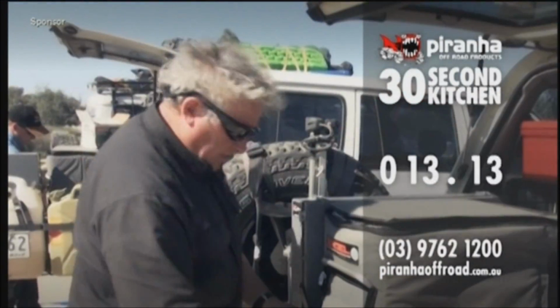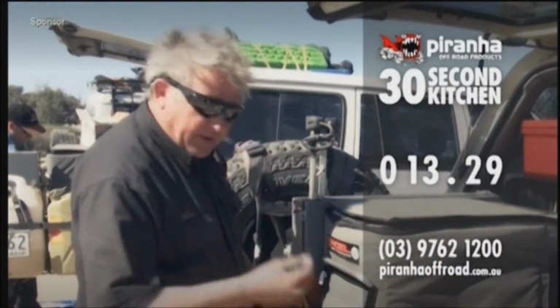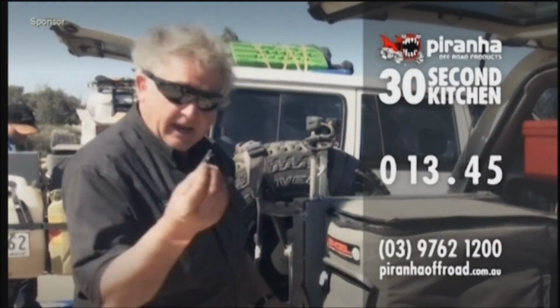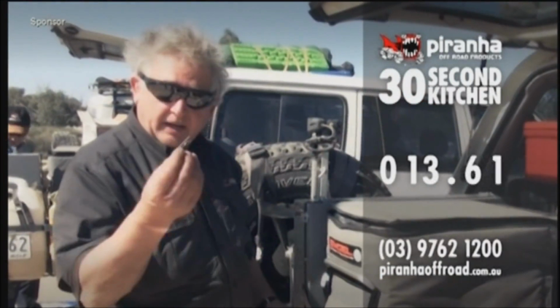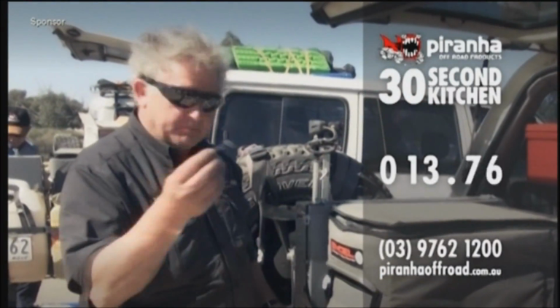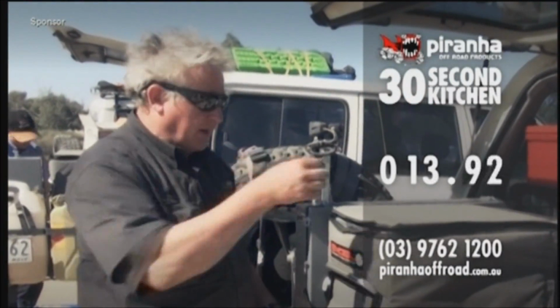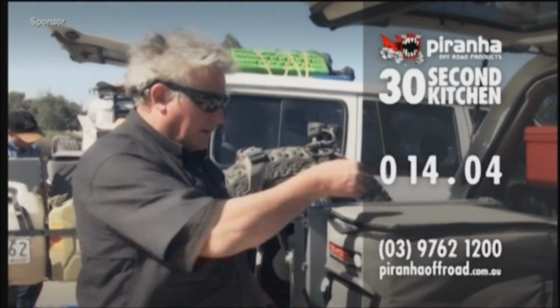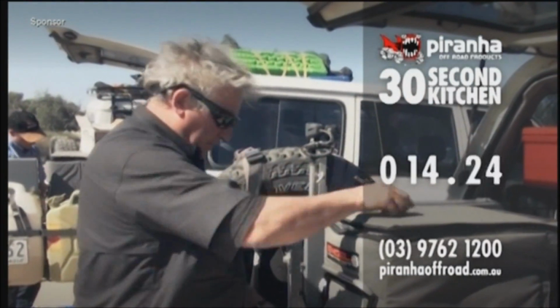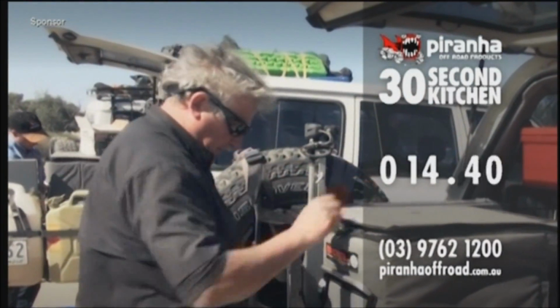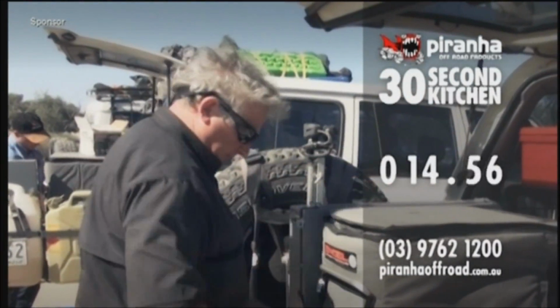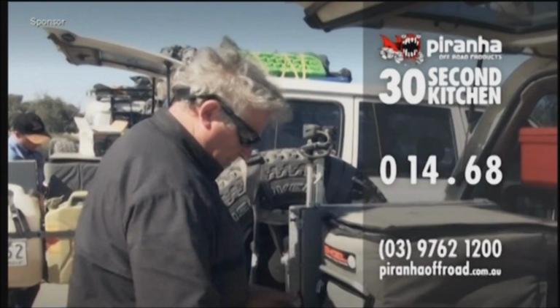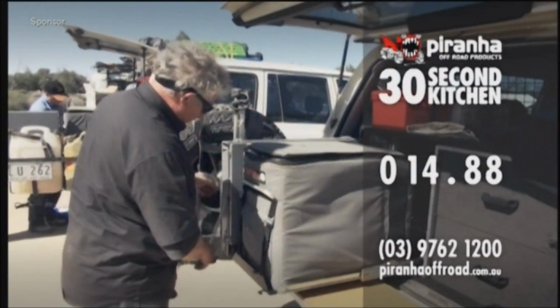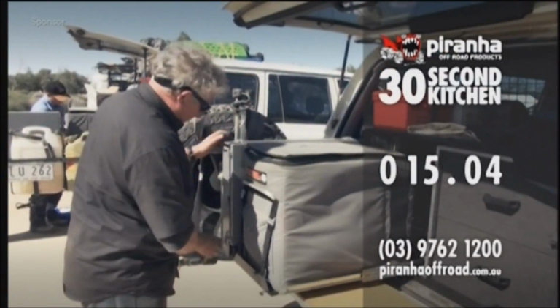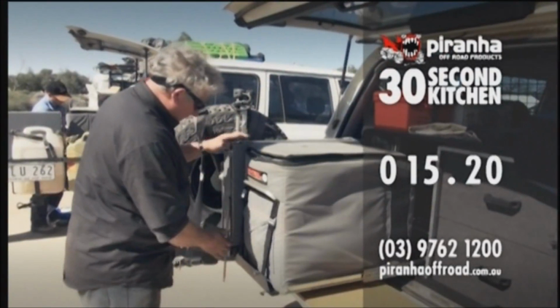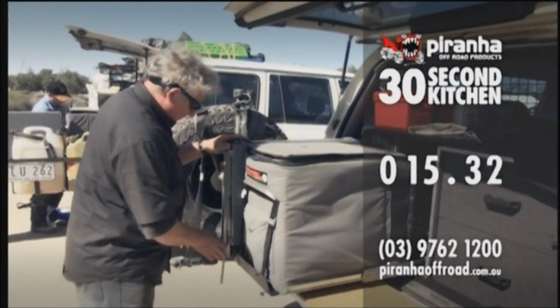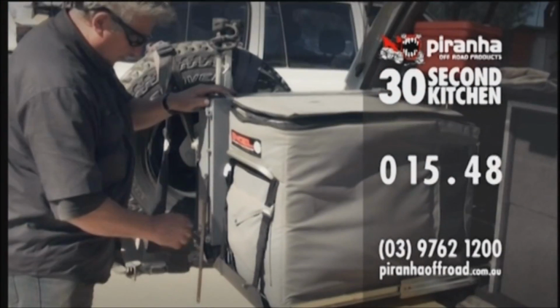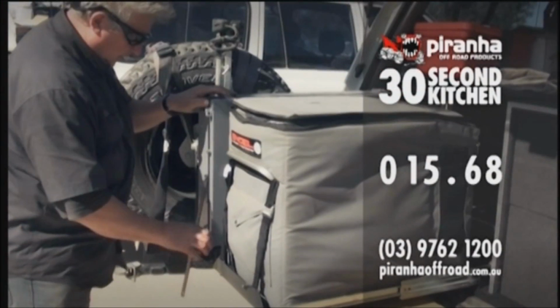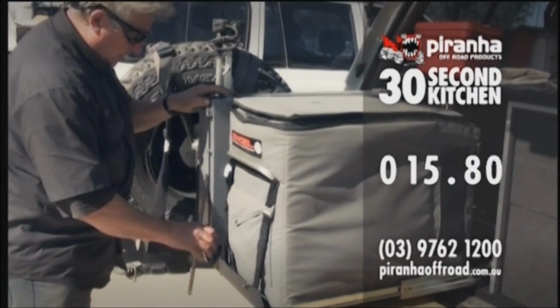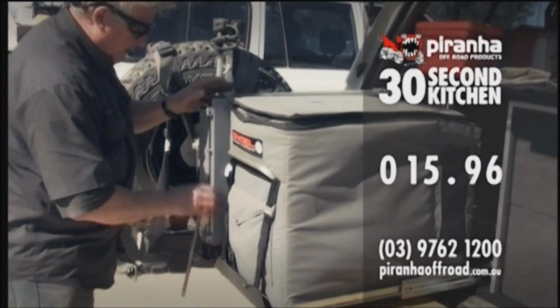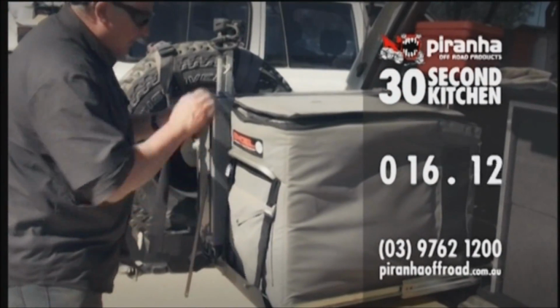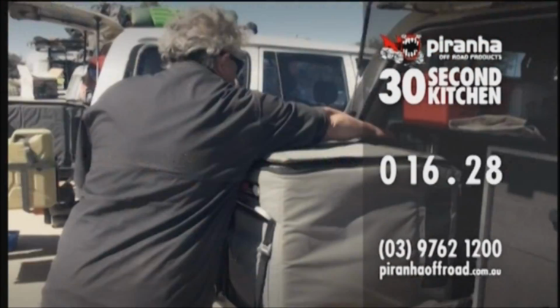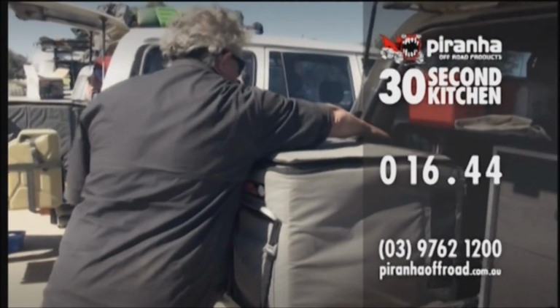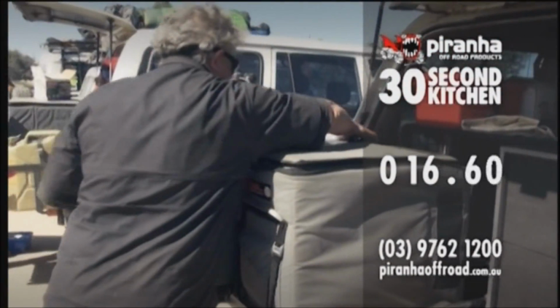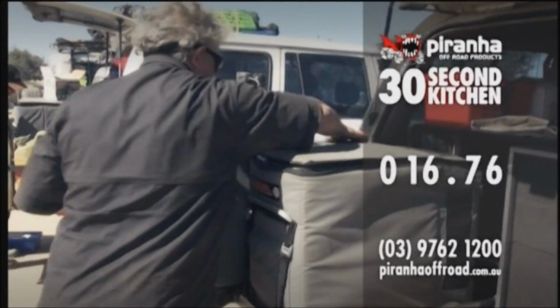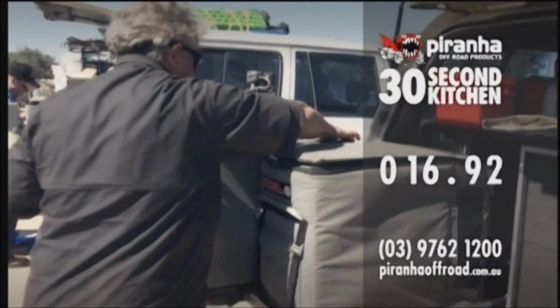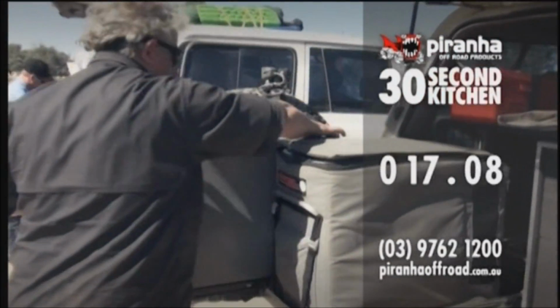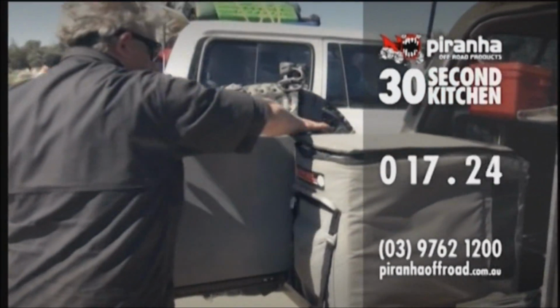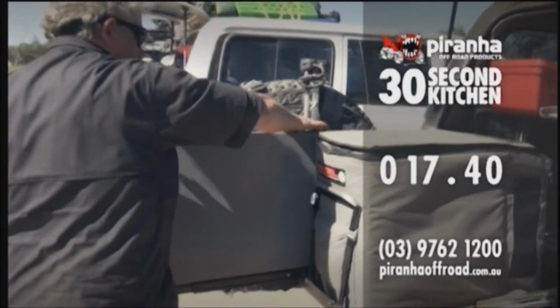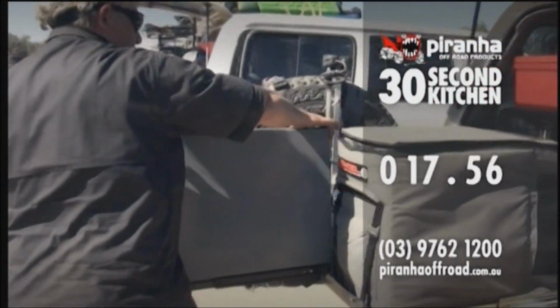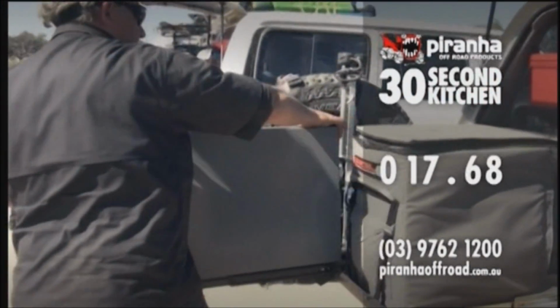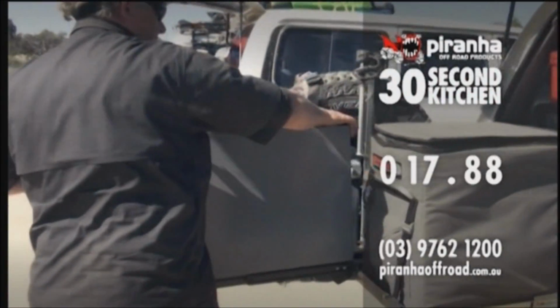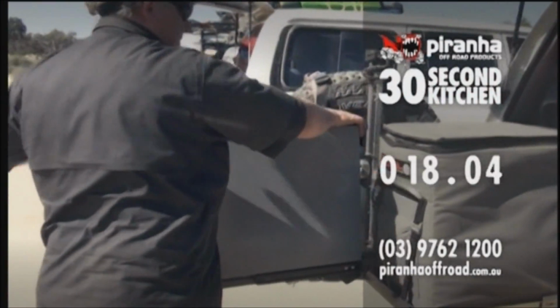Remove the R-clip, don't lose it. Drop the pin, leg lock up, kitchen out.